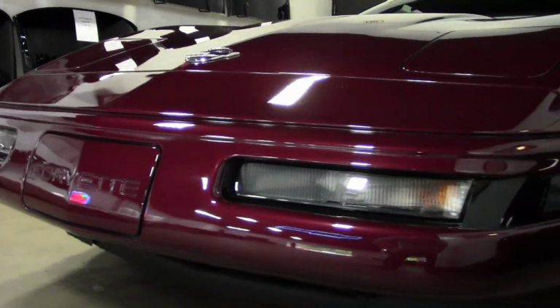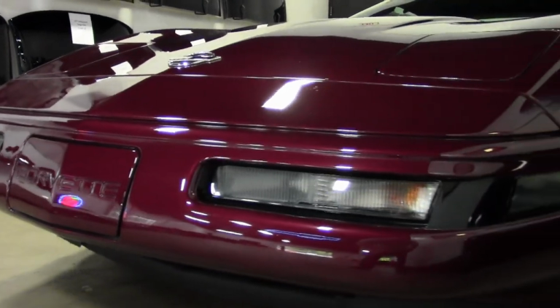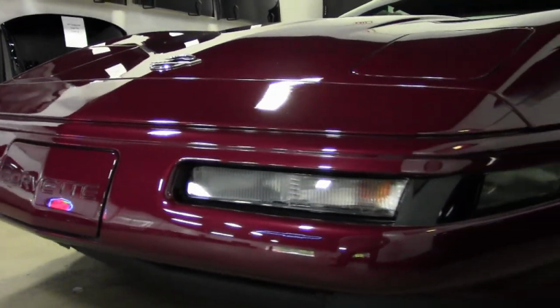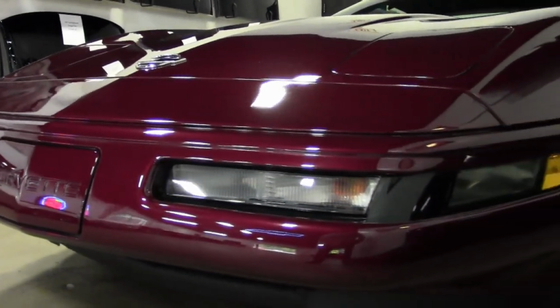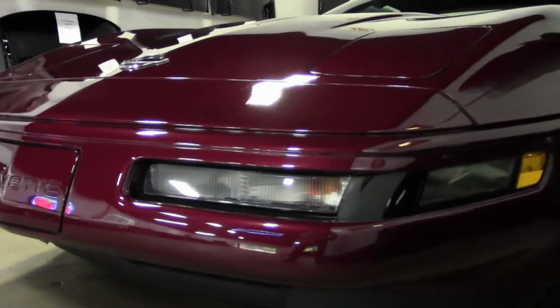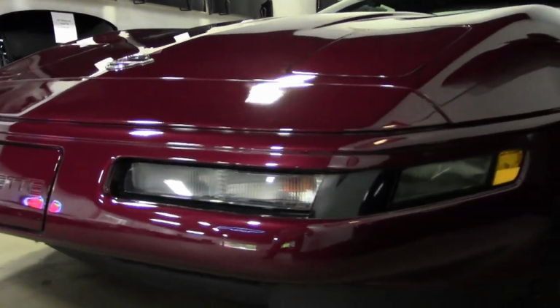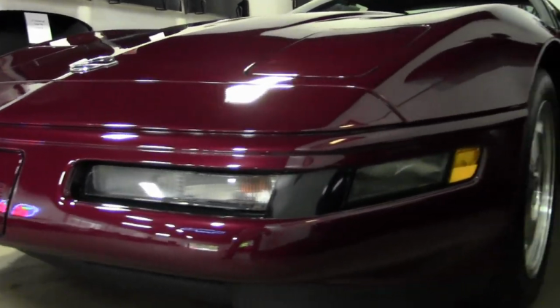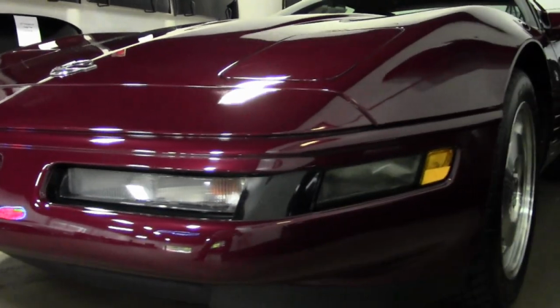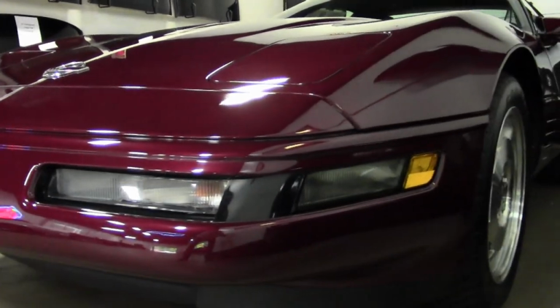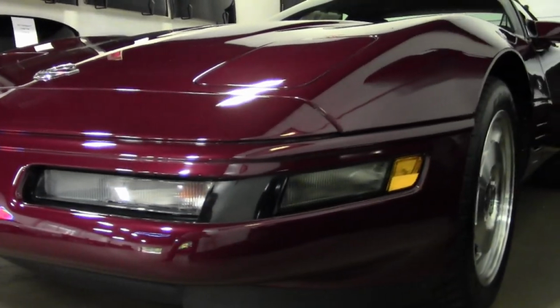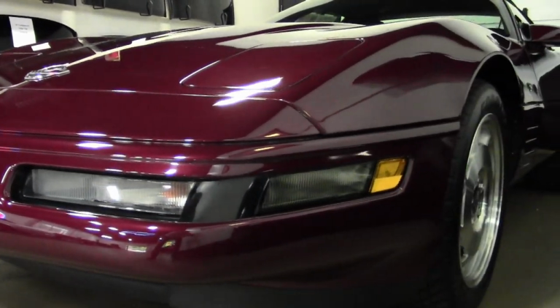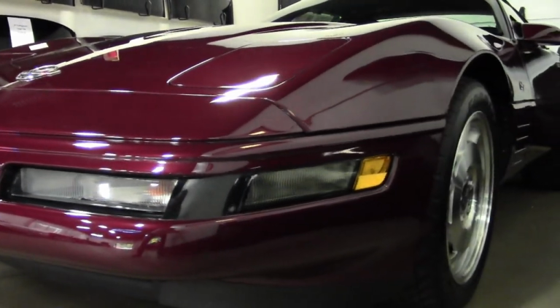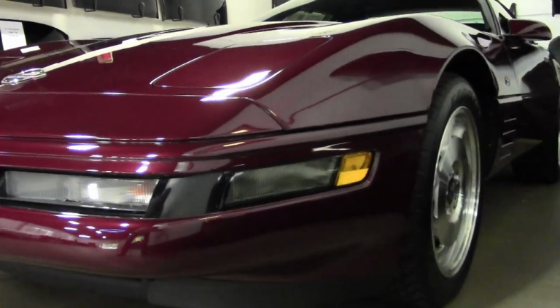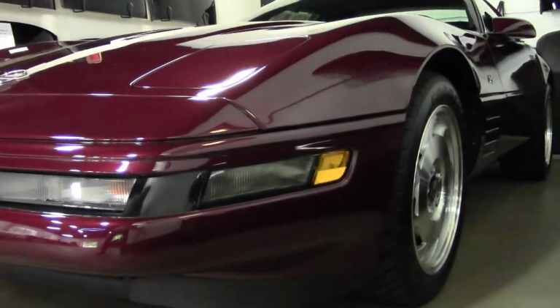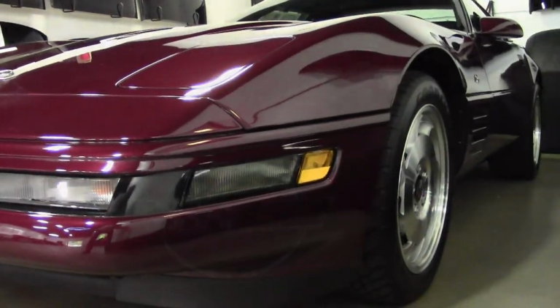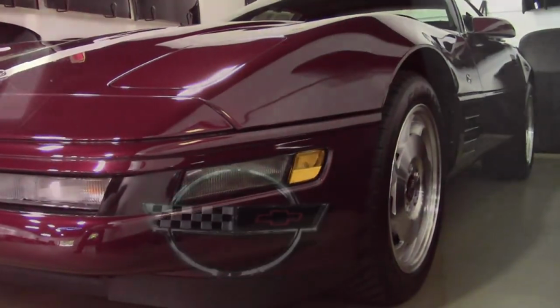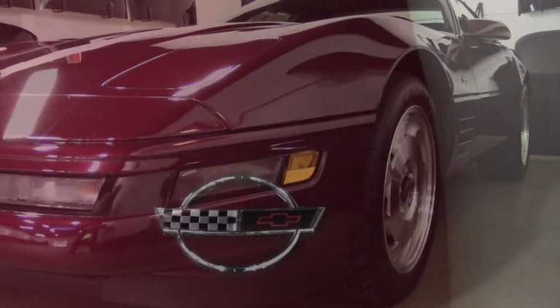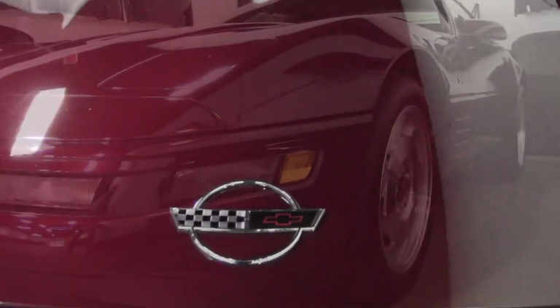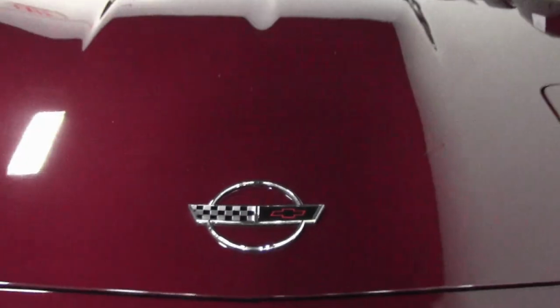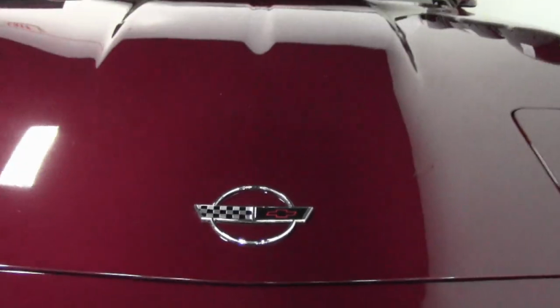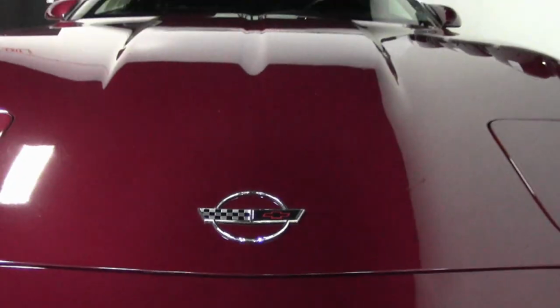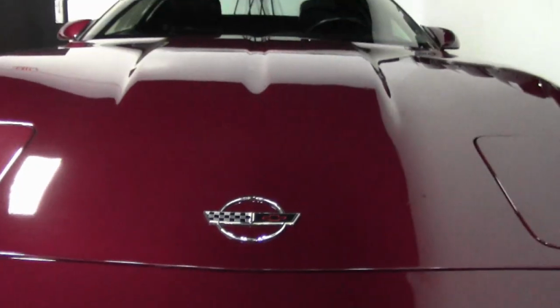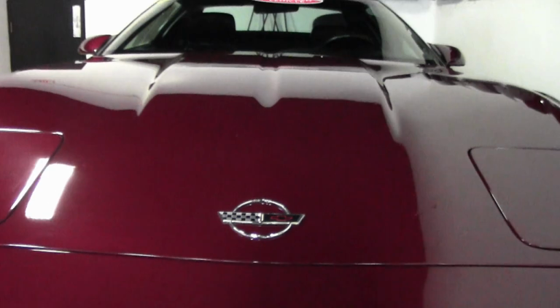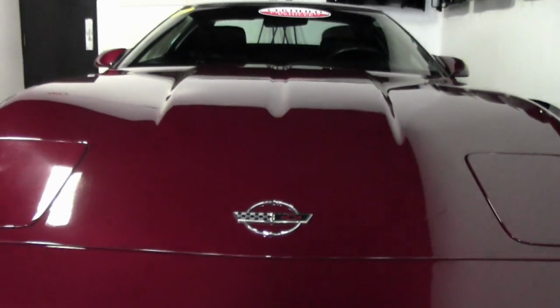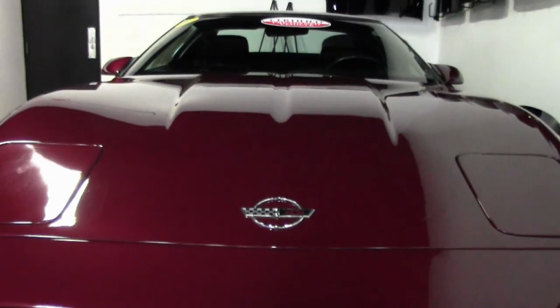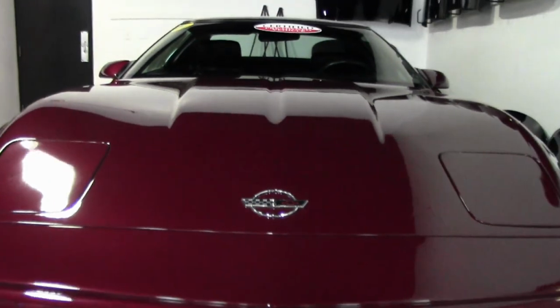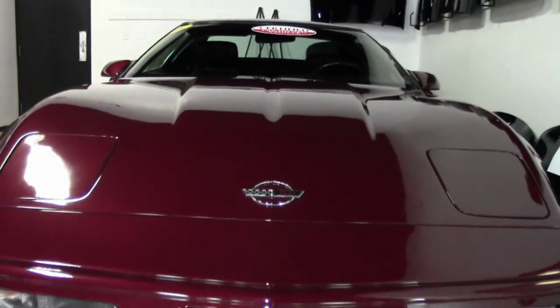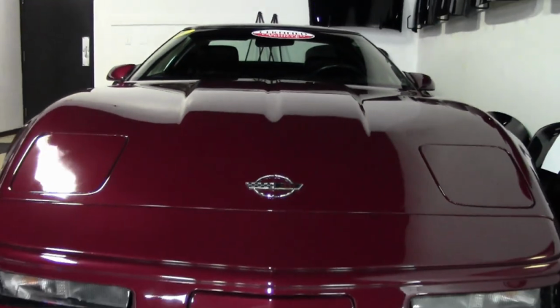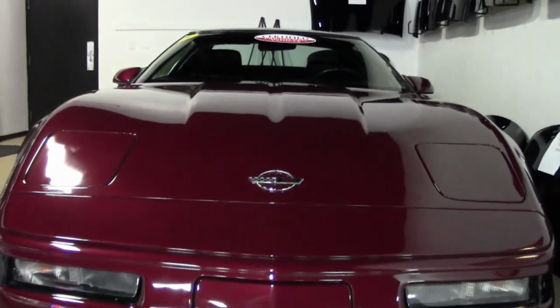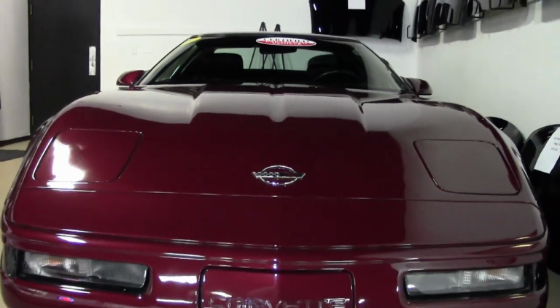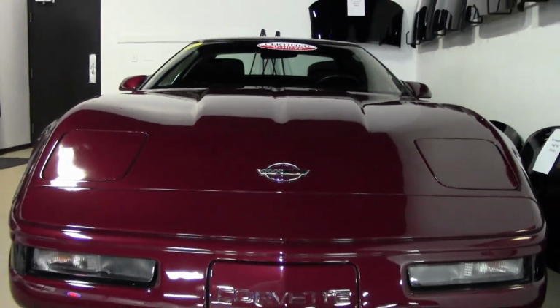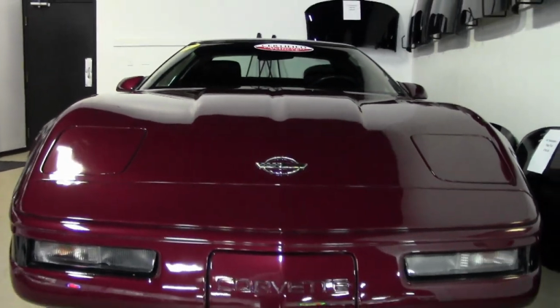With that ruby red exterior and matching ruby red interior, this also has the matching hard top and a ruby red convertible top.